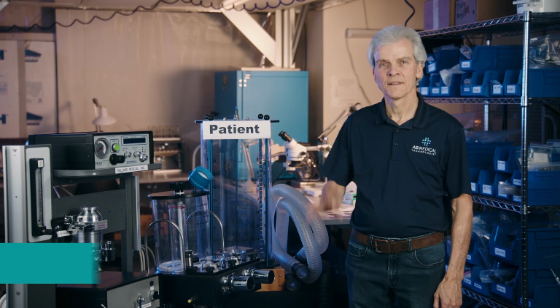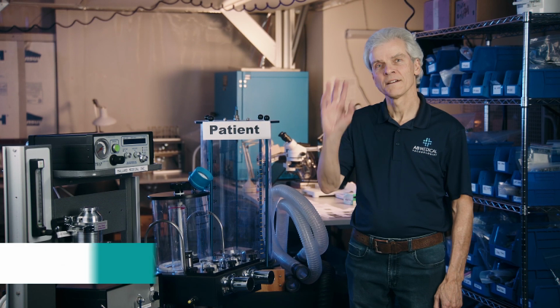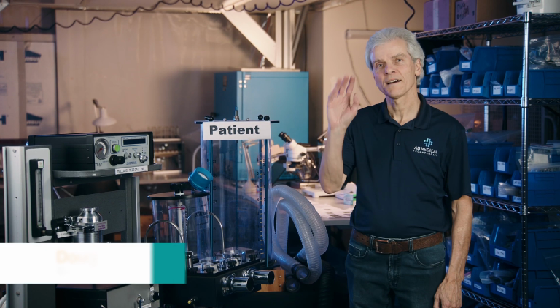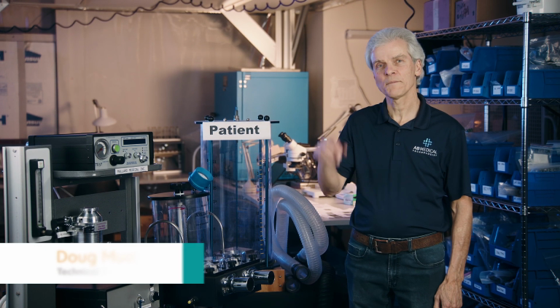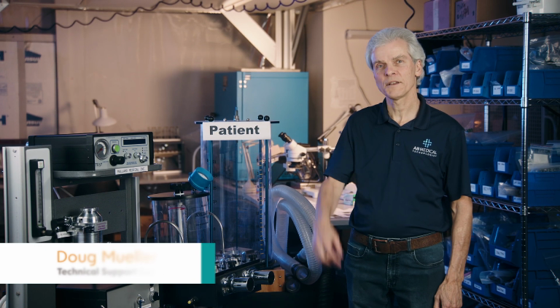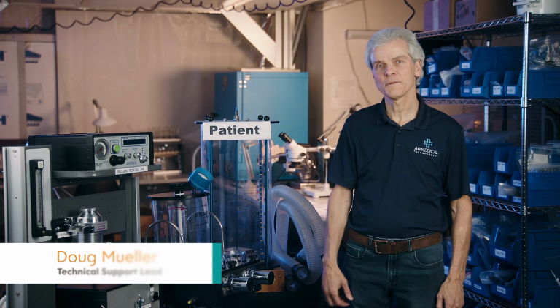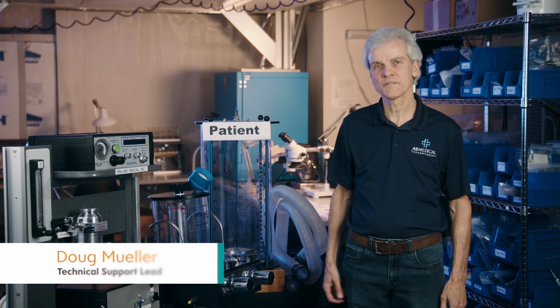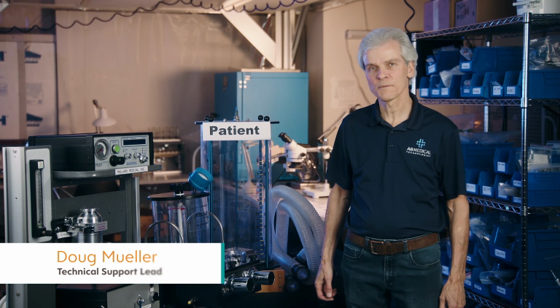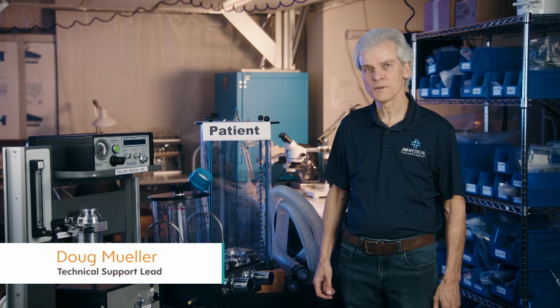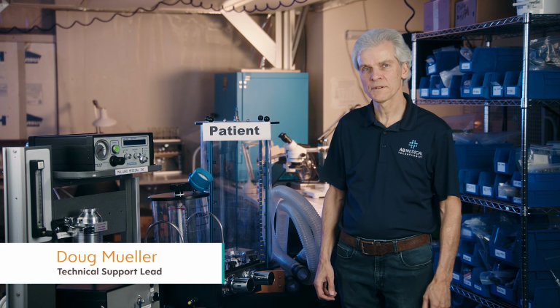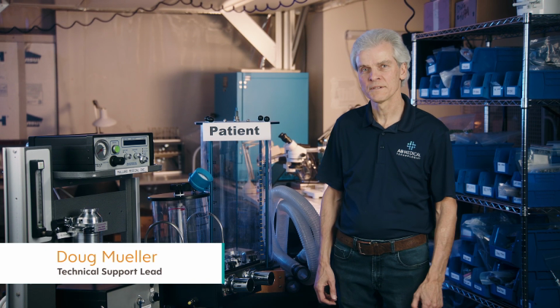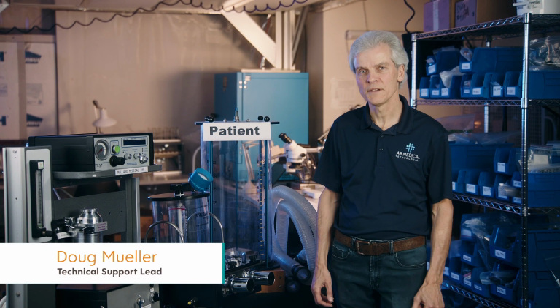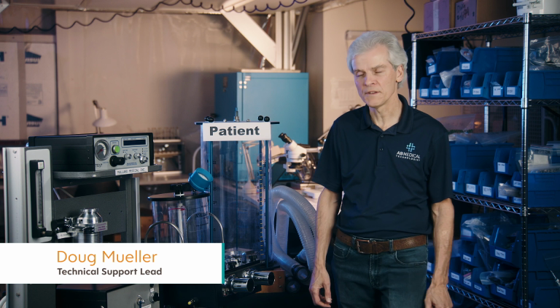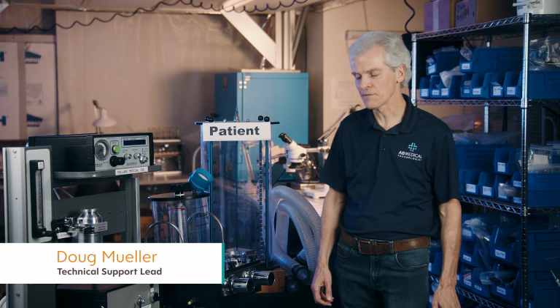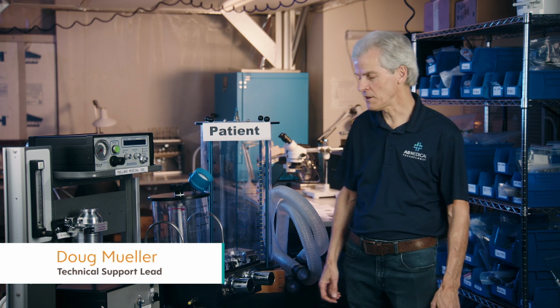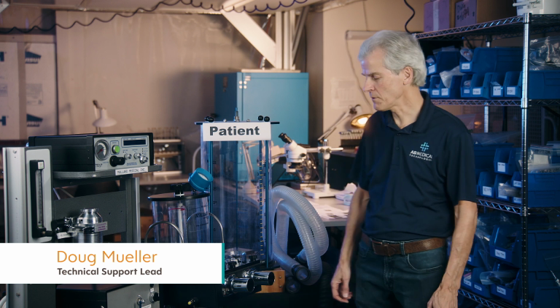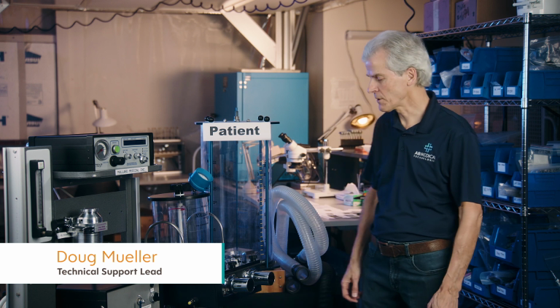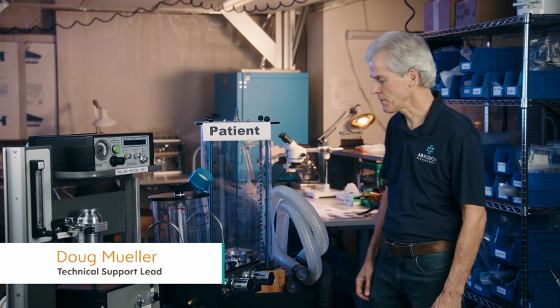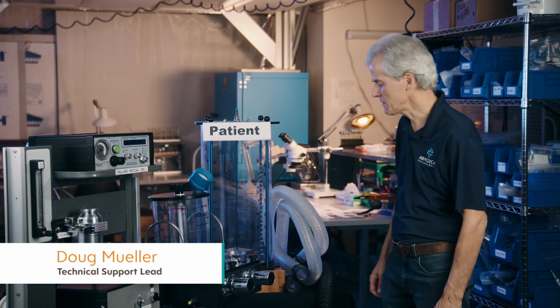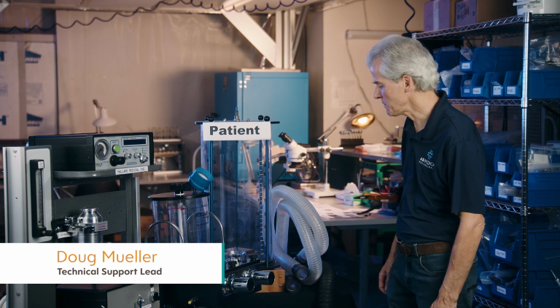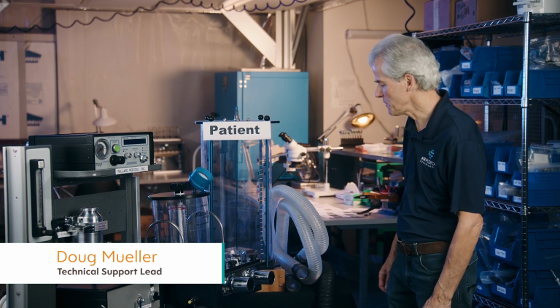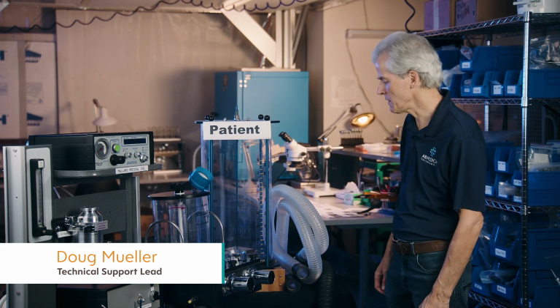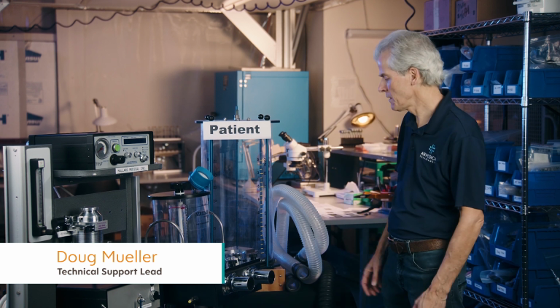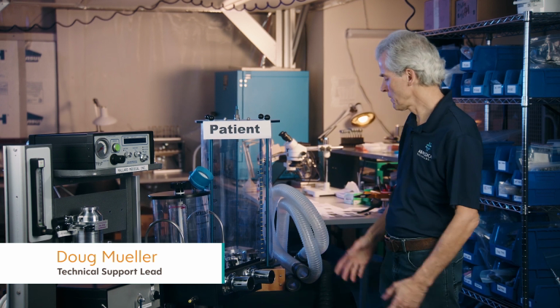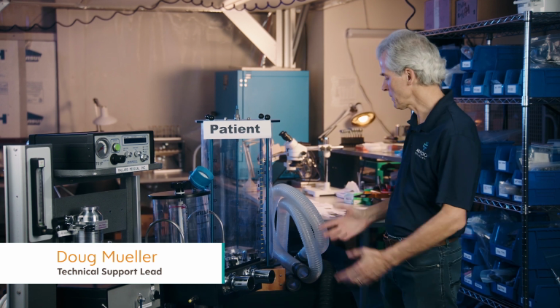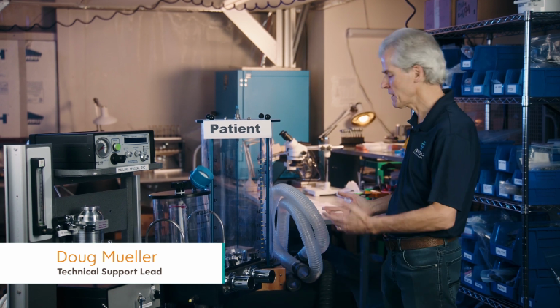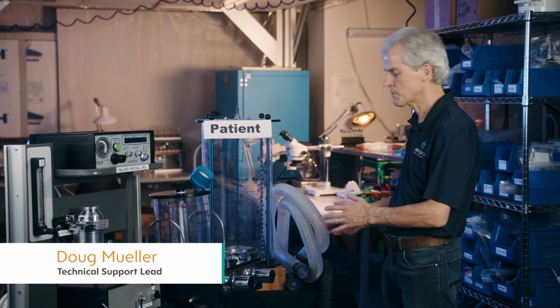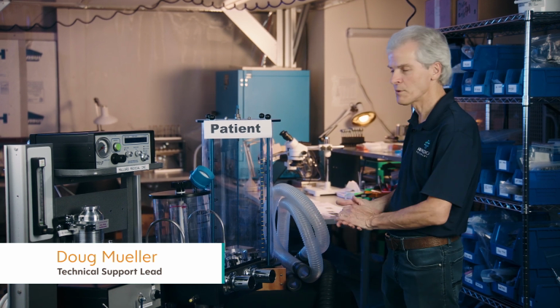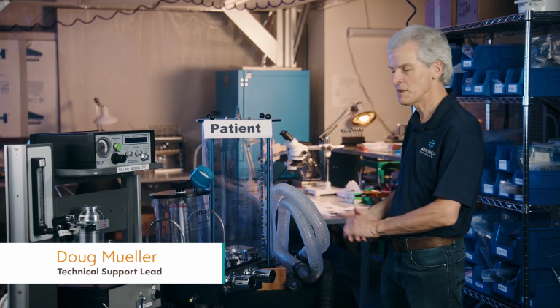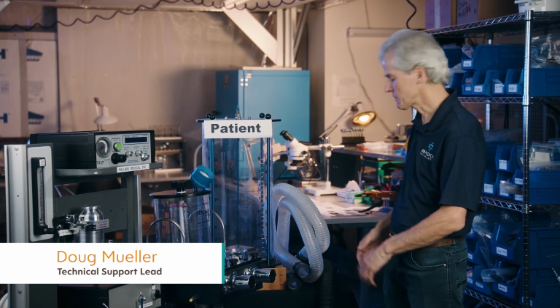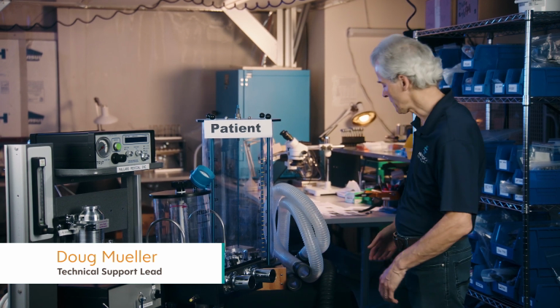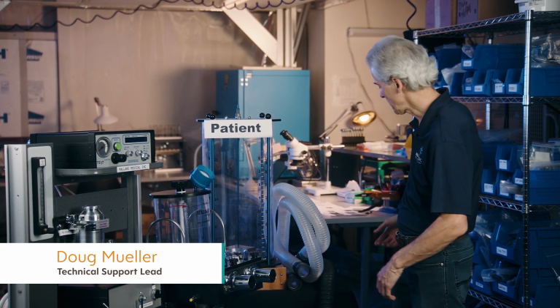Hi, my name is Doug Mueller. In this video we're going to be hooking up the breathing circuit.